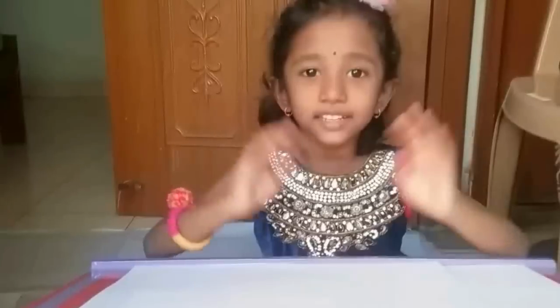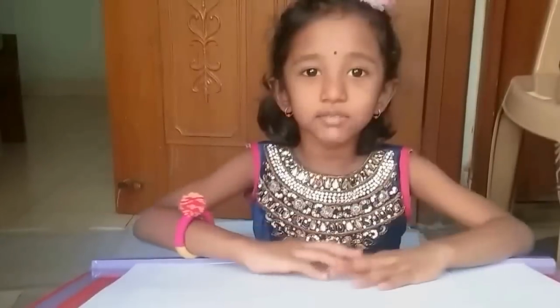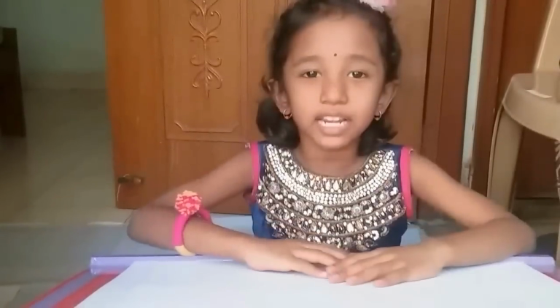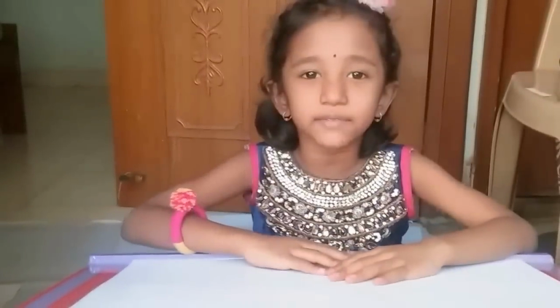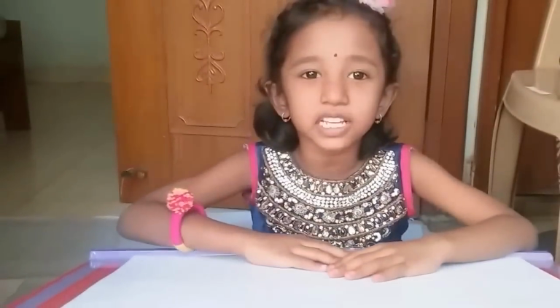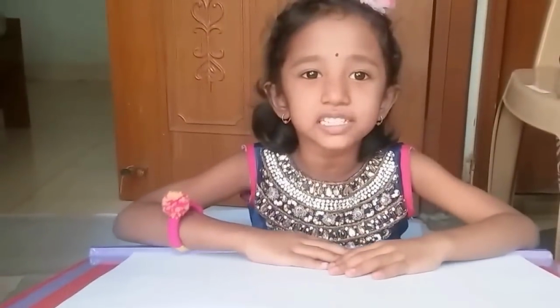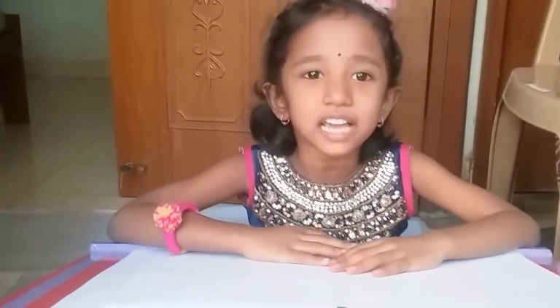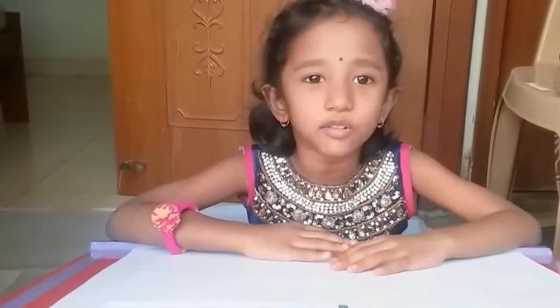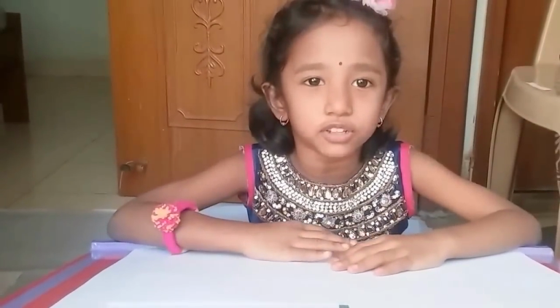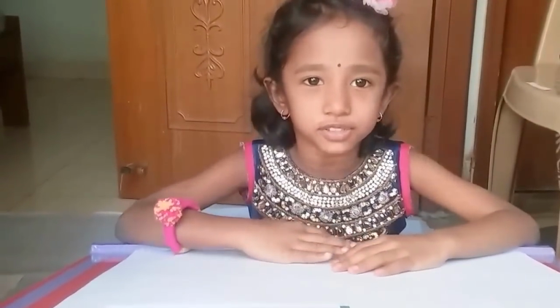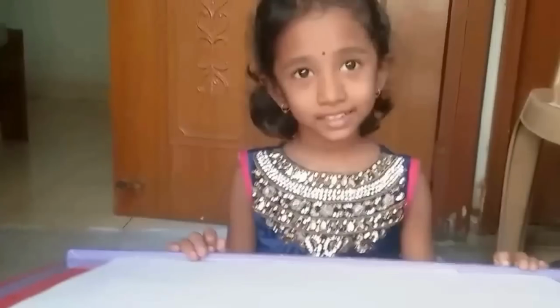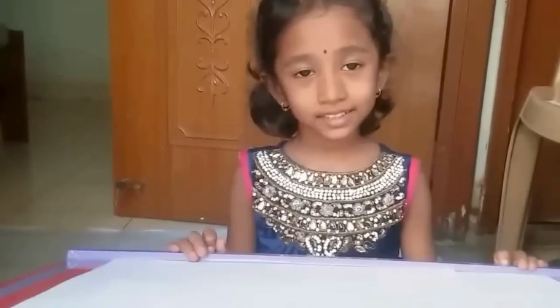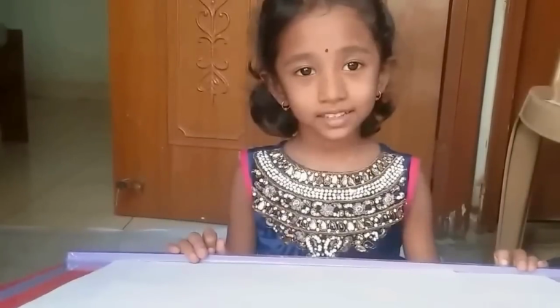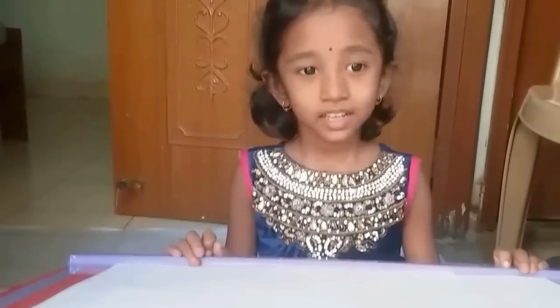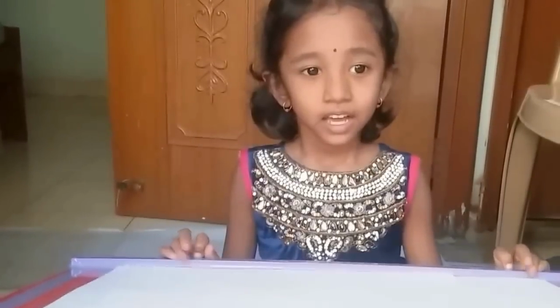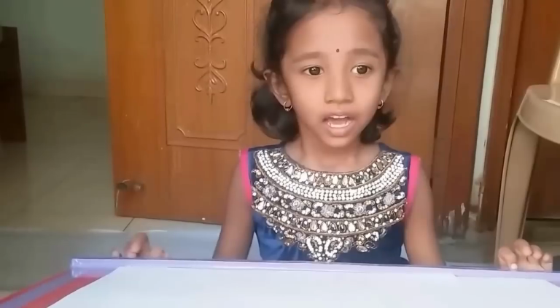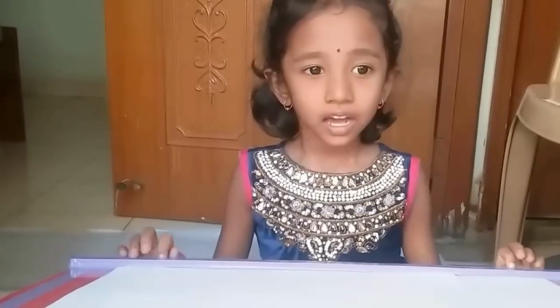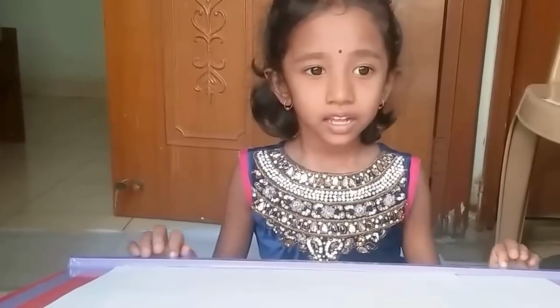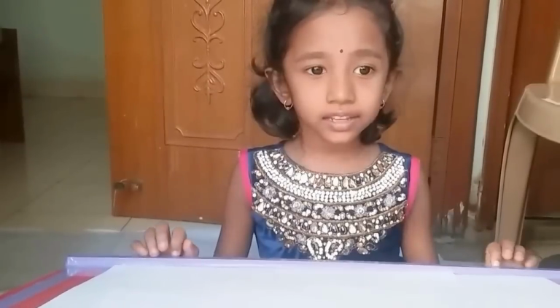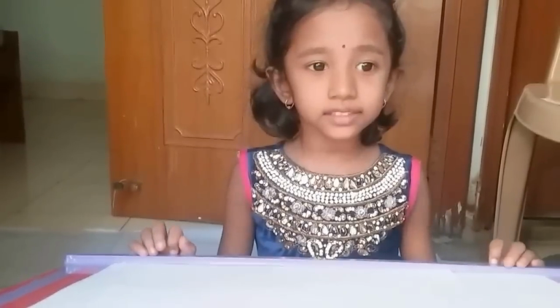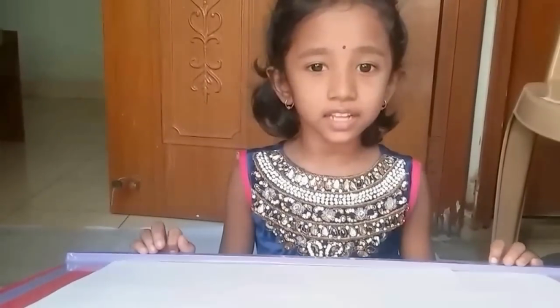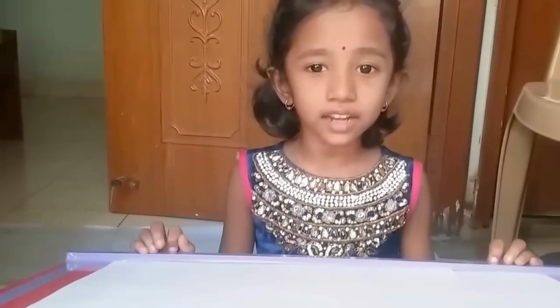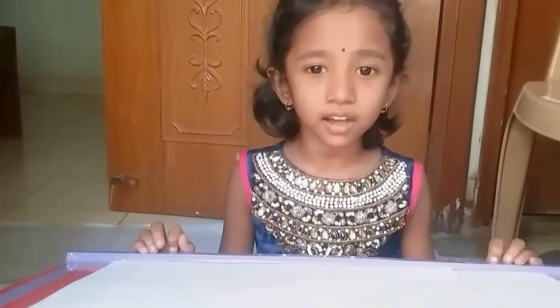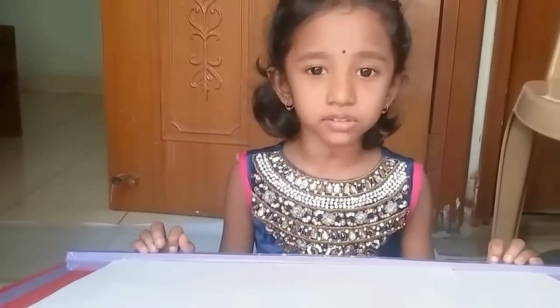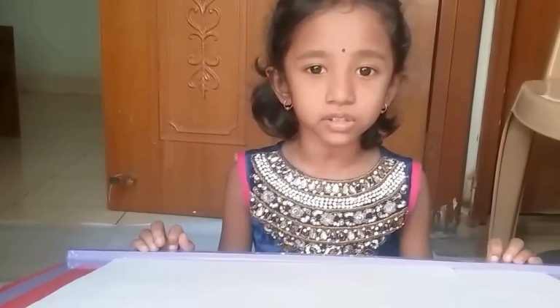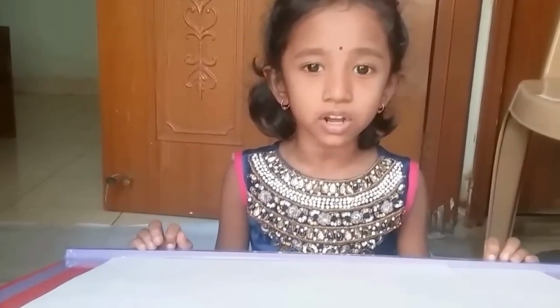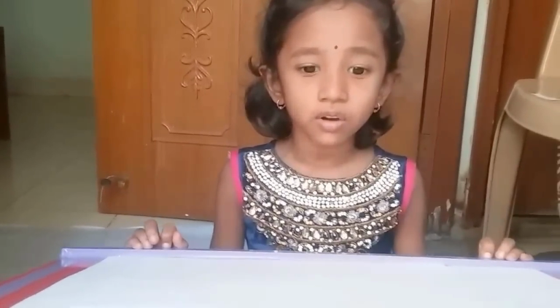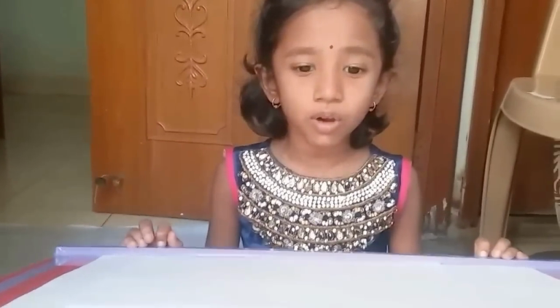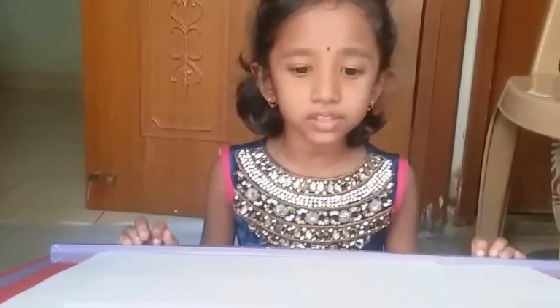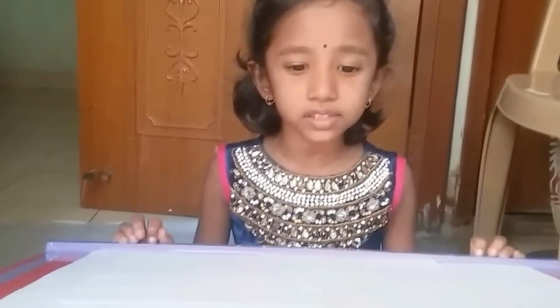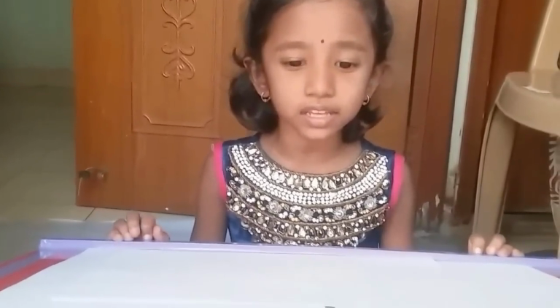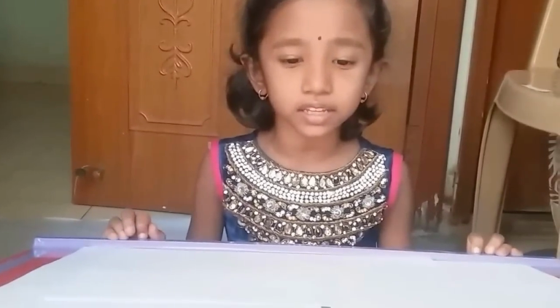Welcome to Kidscare Wars. Let us learn how to draw the water cycle.